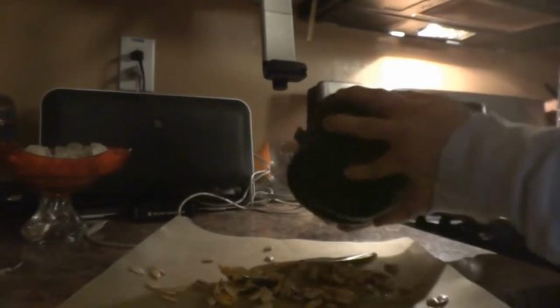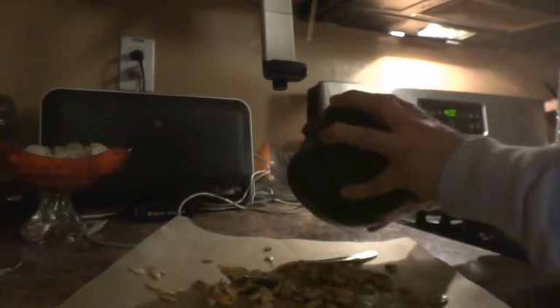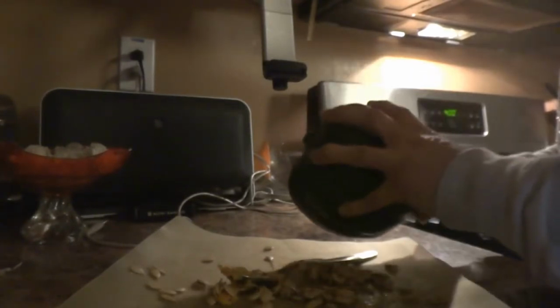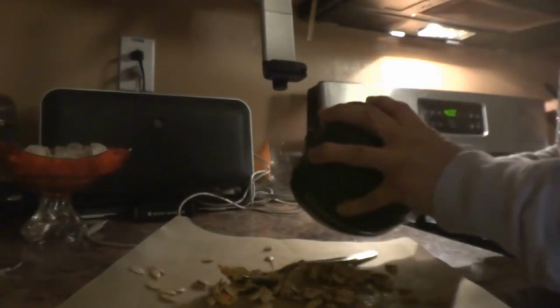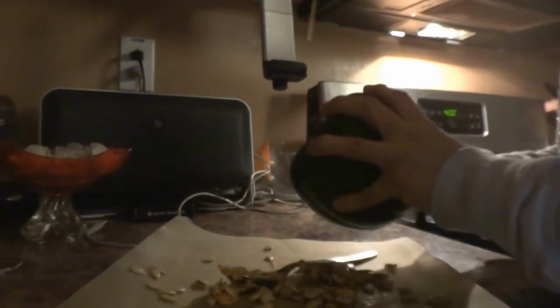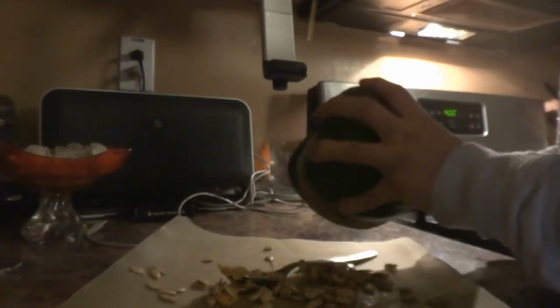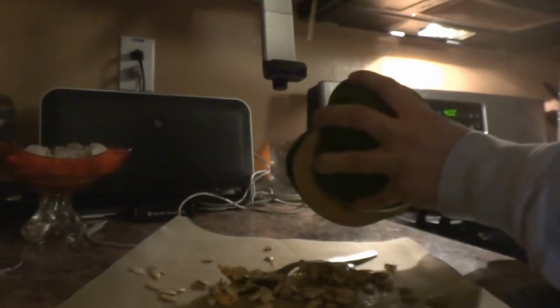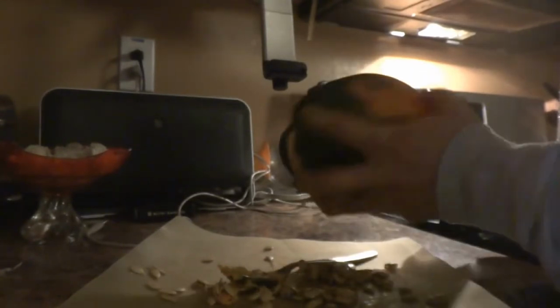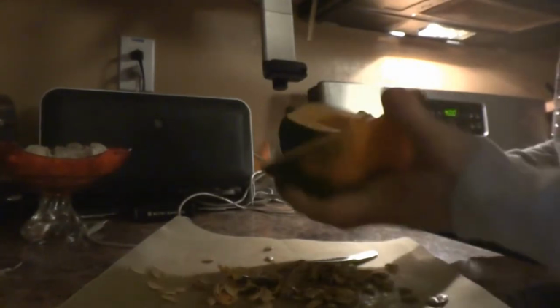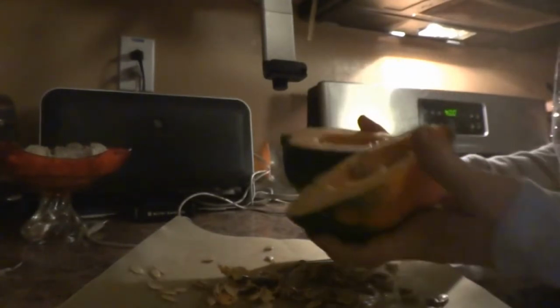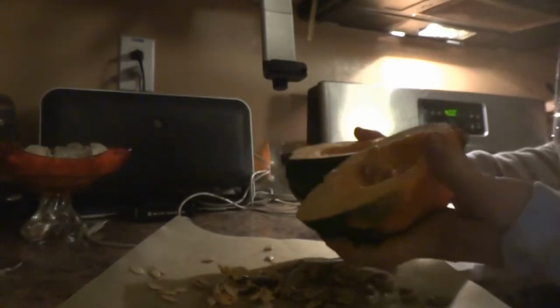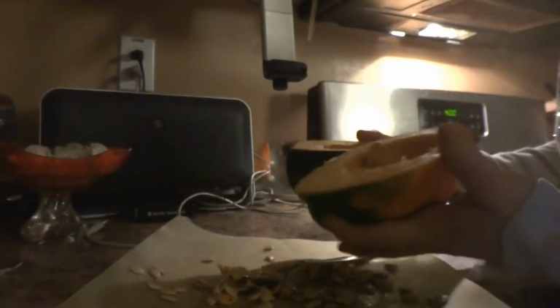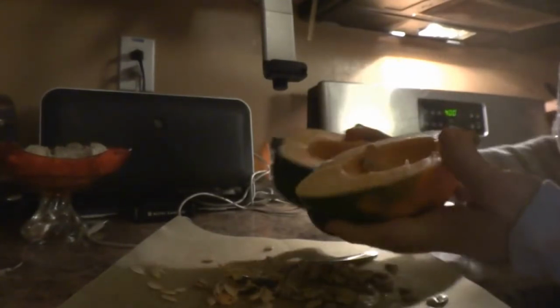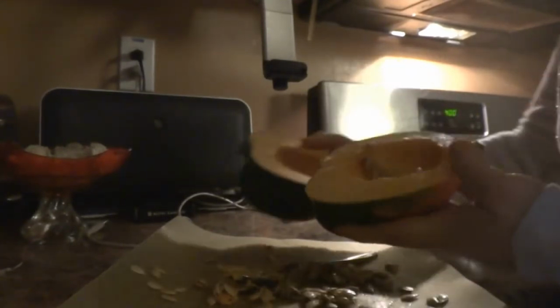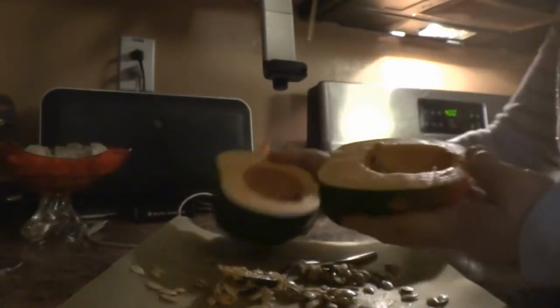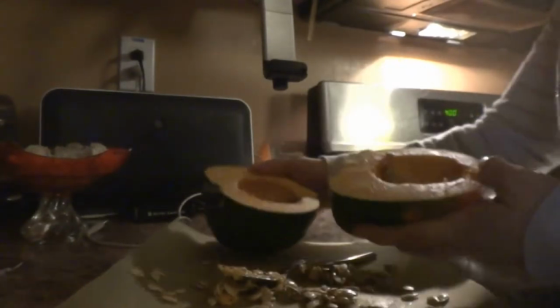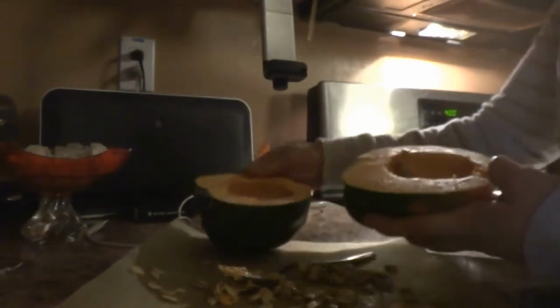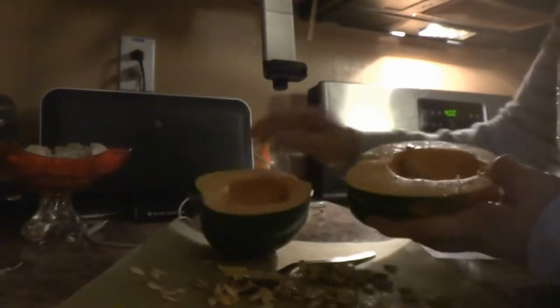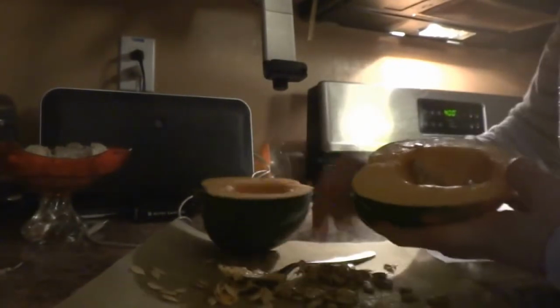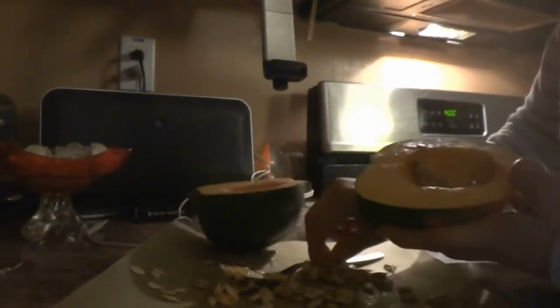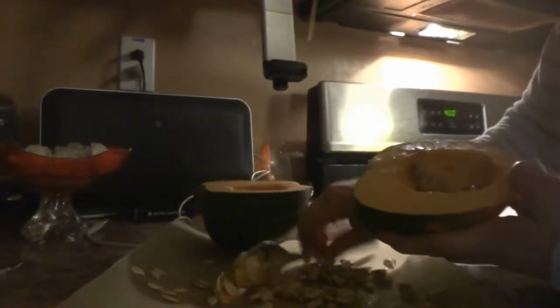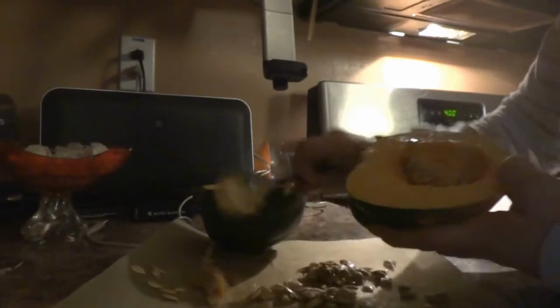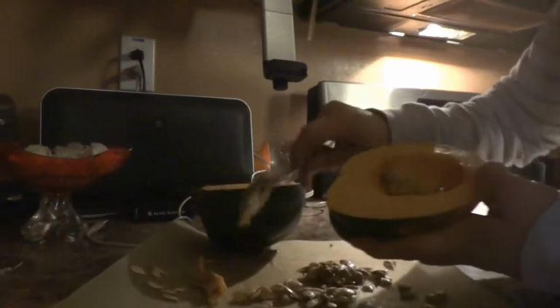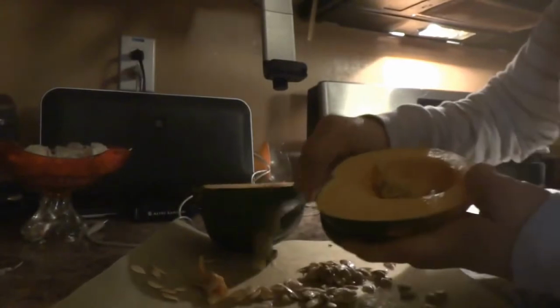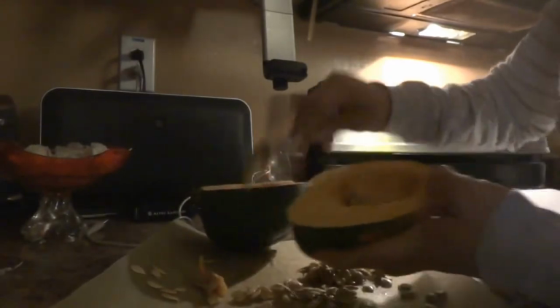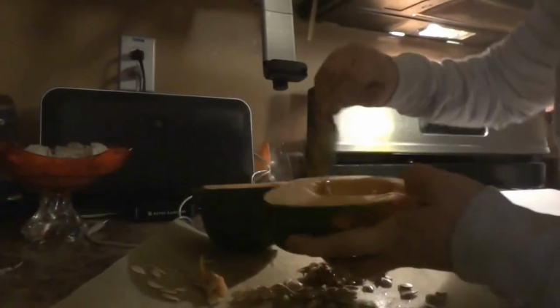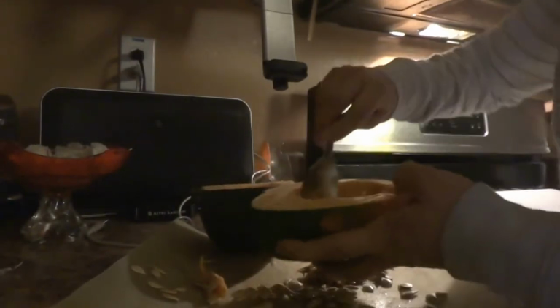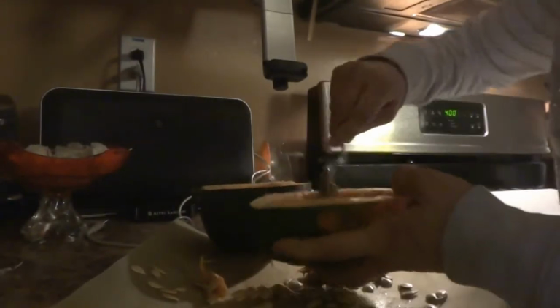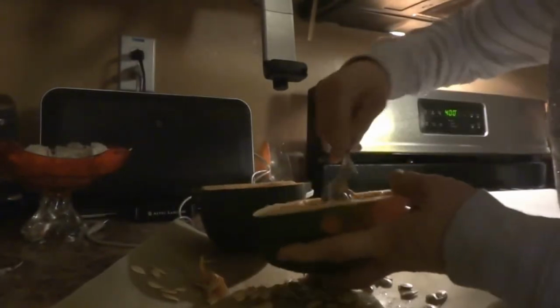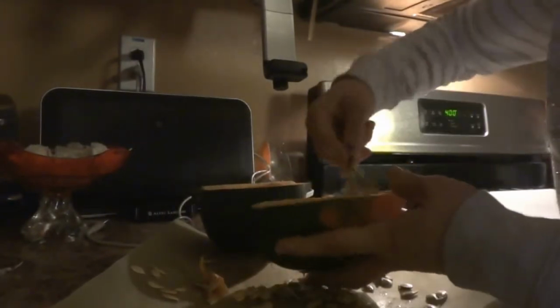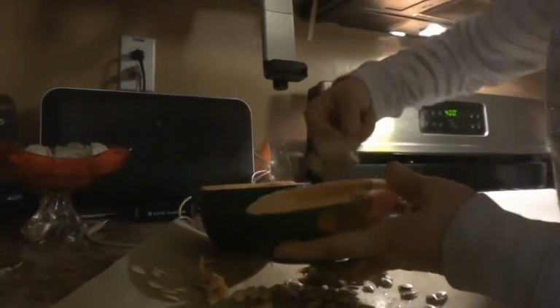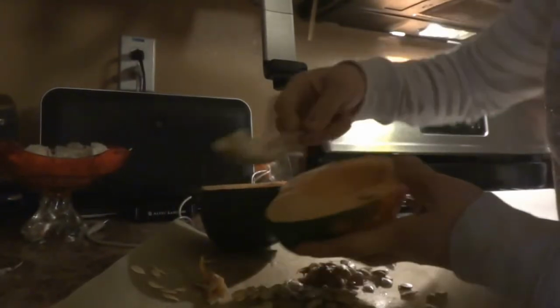You're going to cut it in half to get equal parts with a chef's knife, and then you're going to scoop out the seeds out of the center.